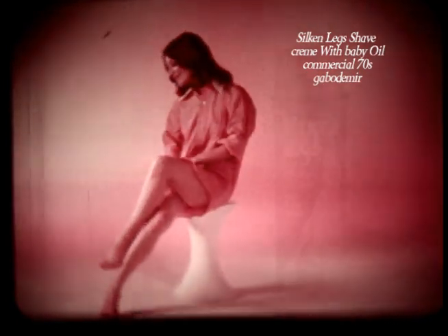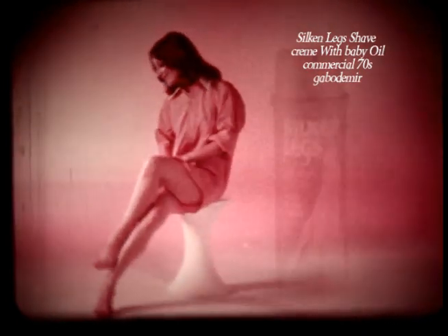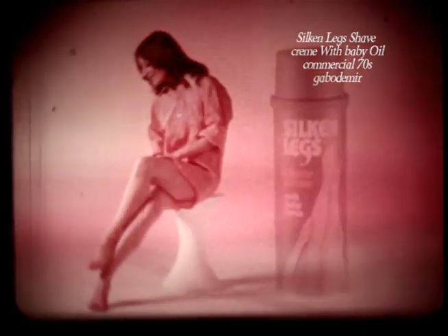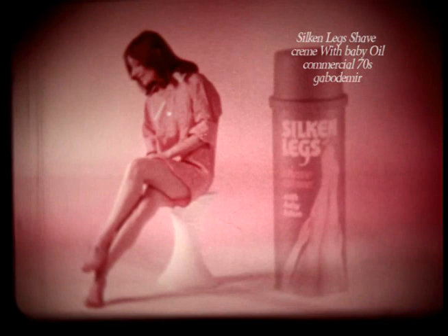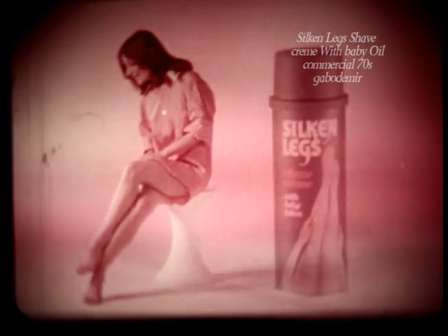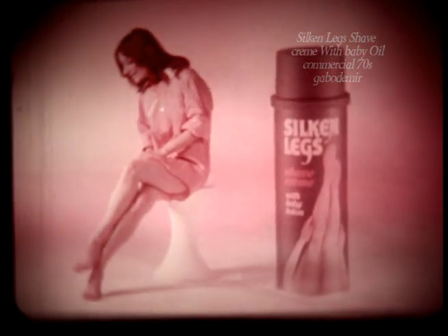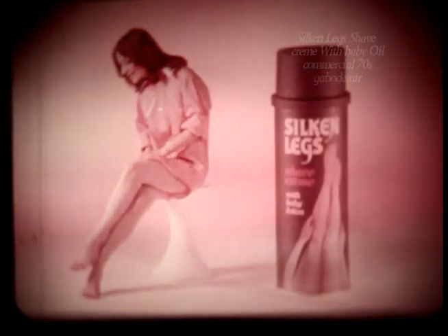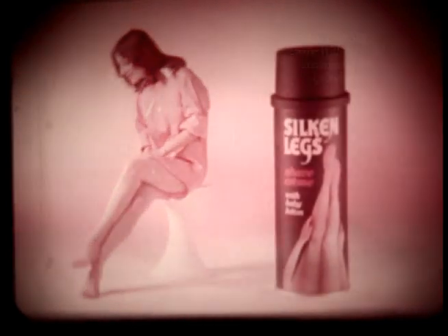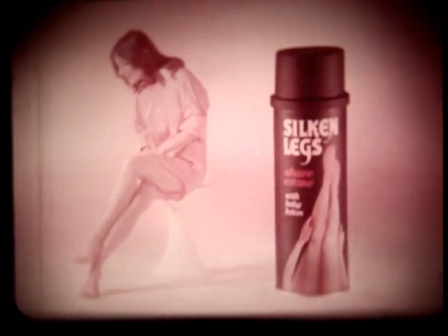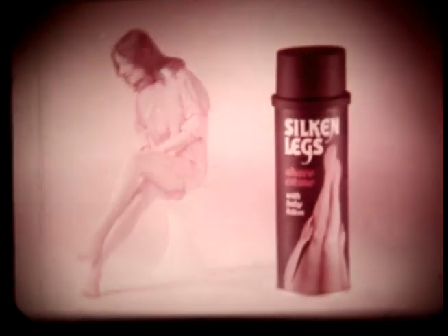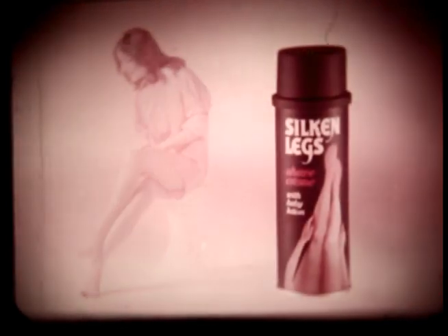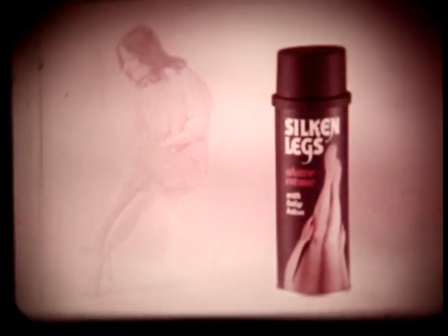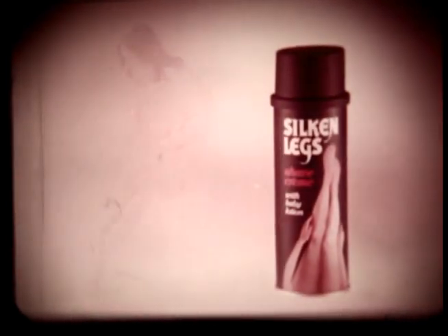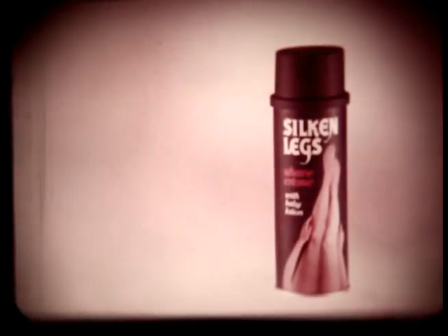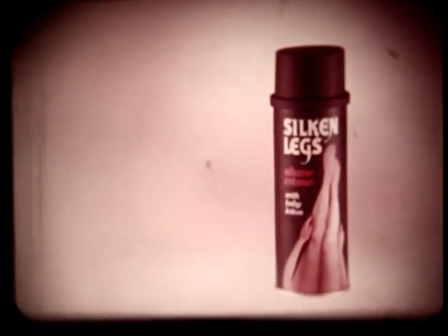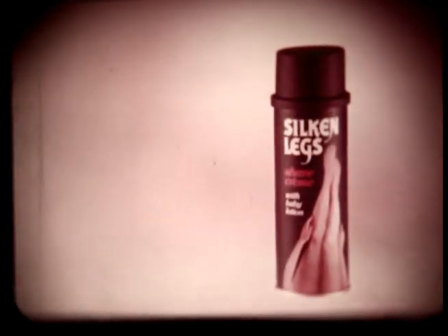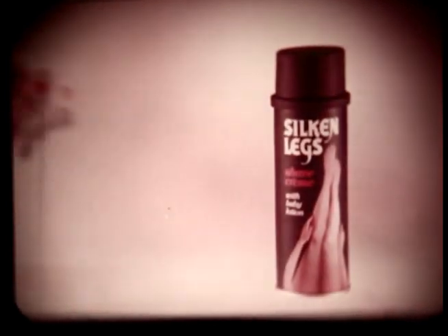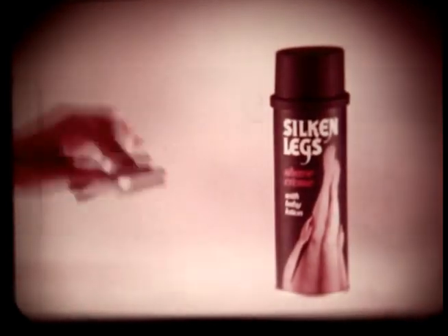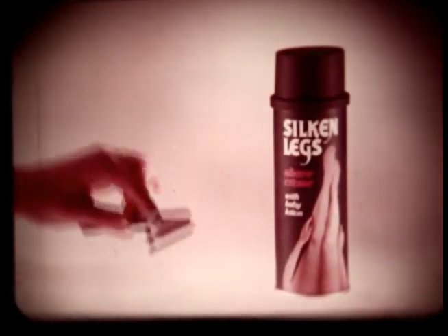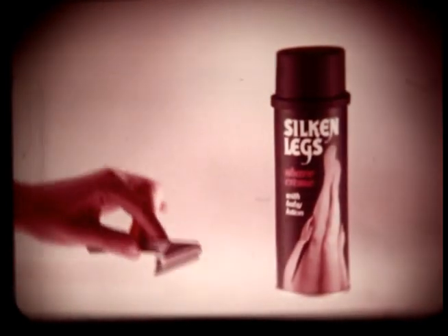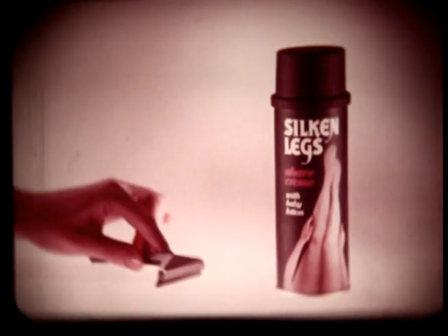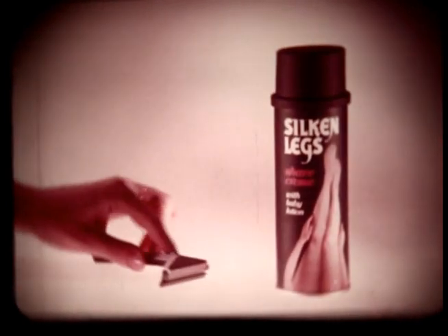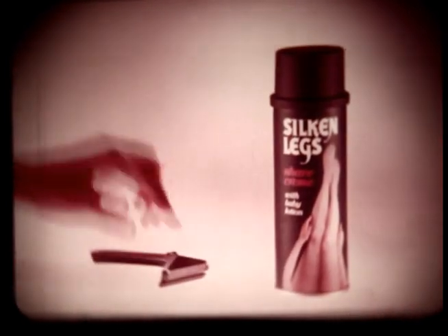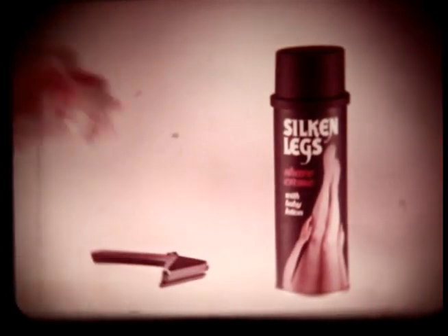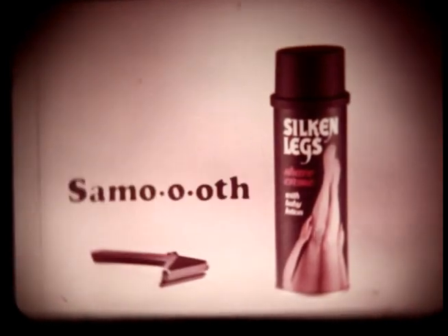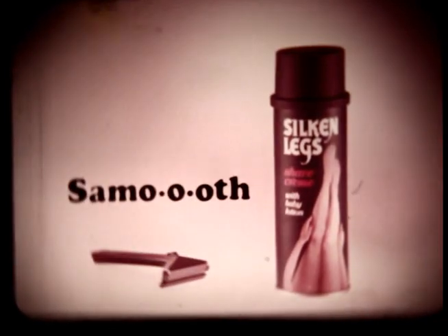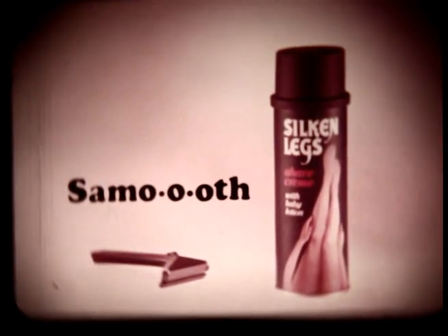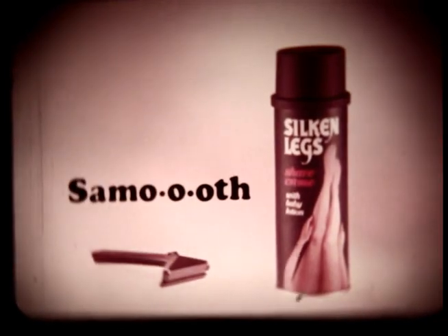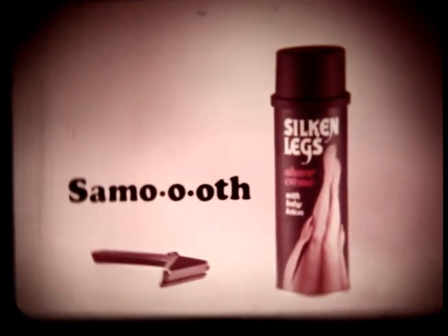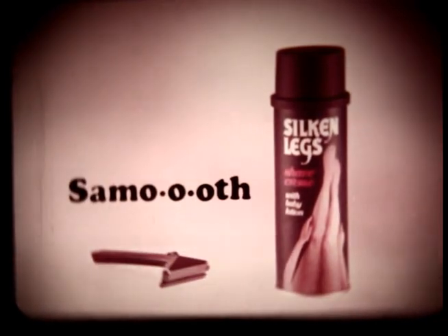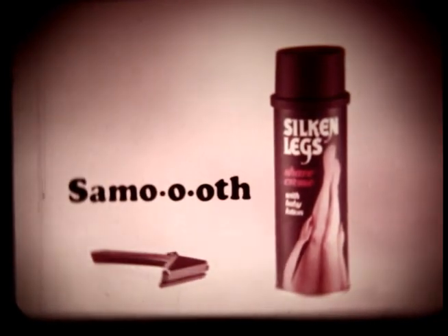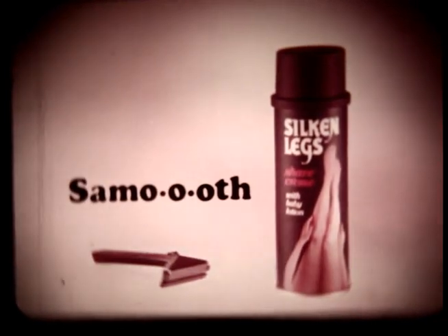New Silken Legs Baby Lotion Shave Cream. Moisturizes while you shave. Smooth.